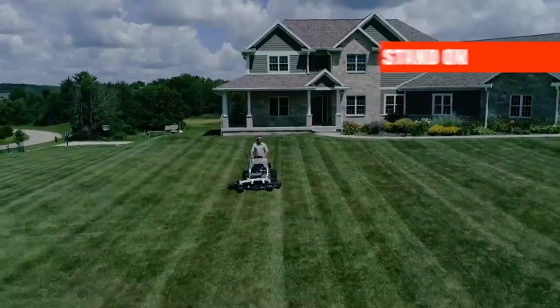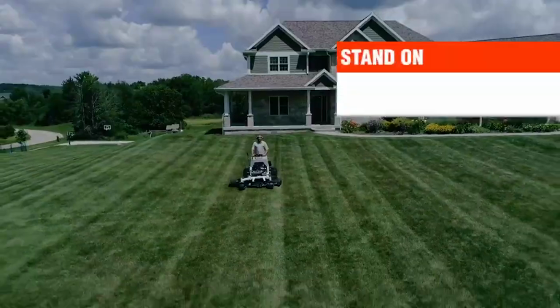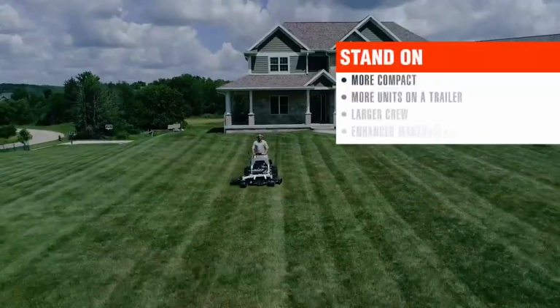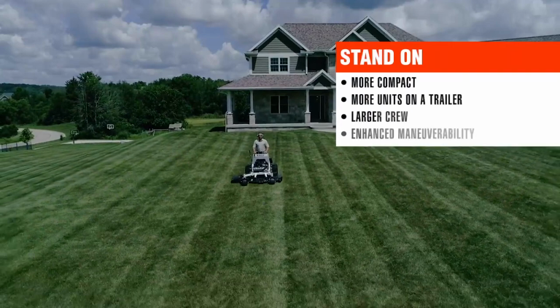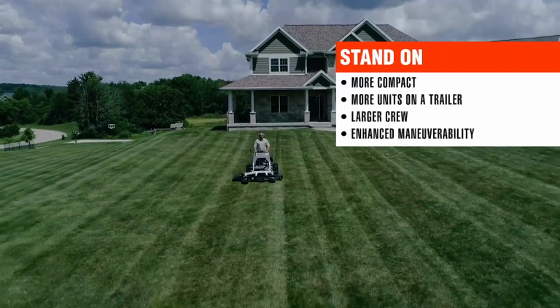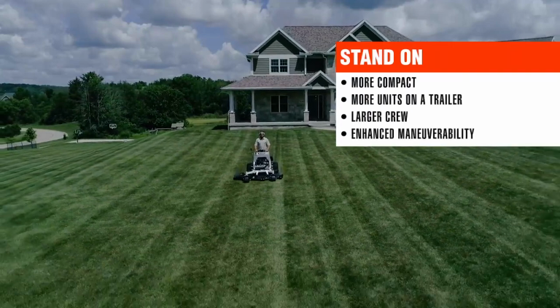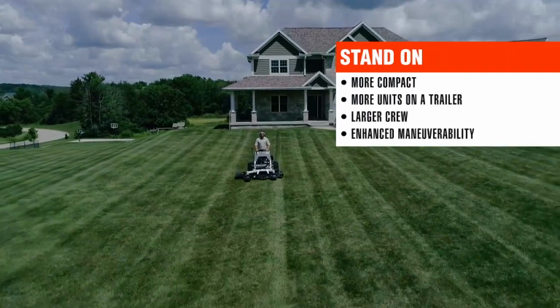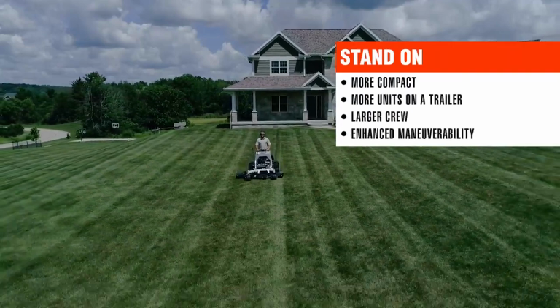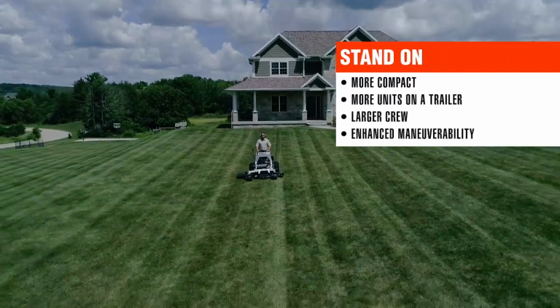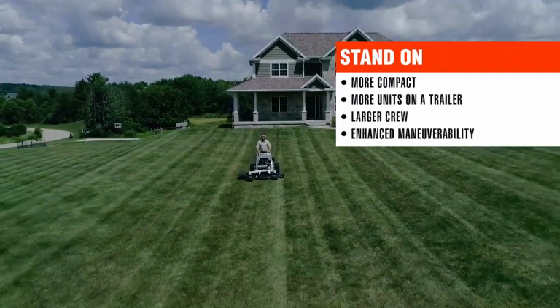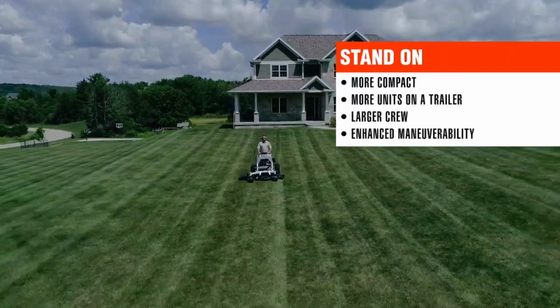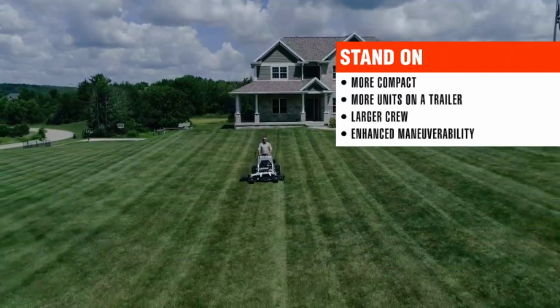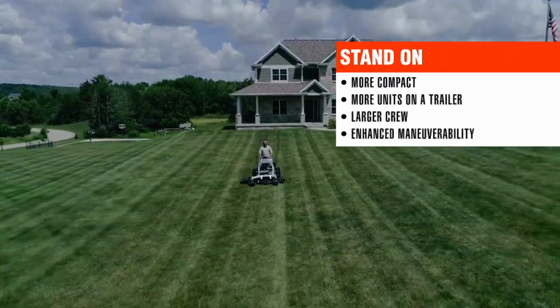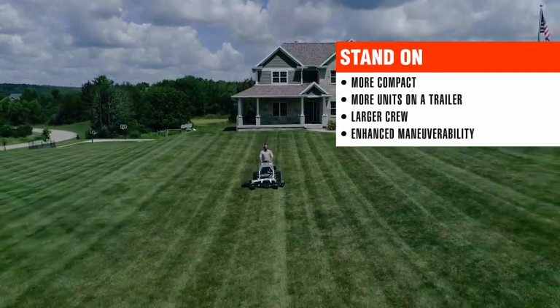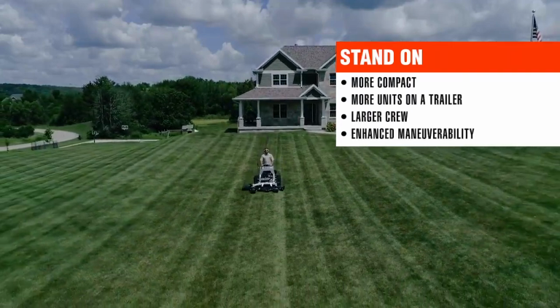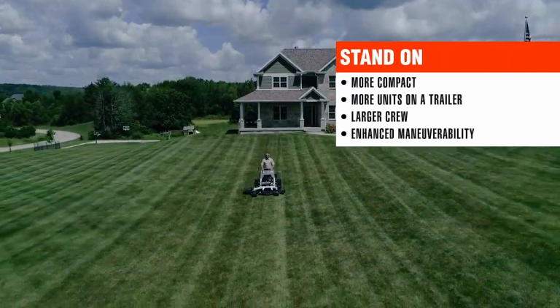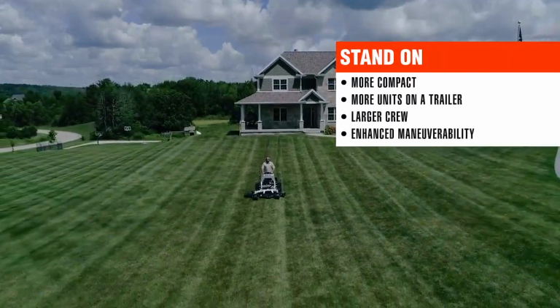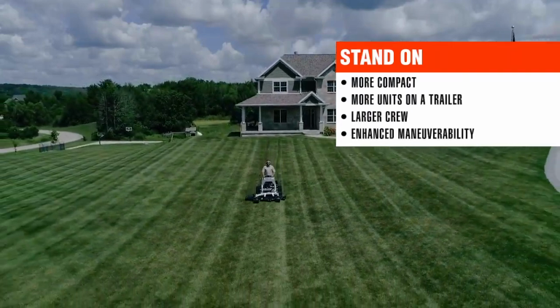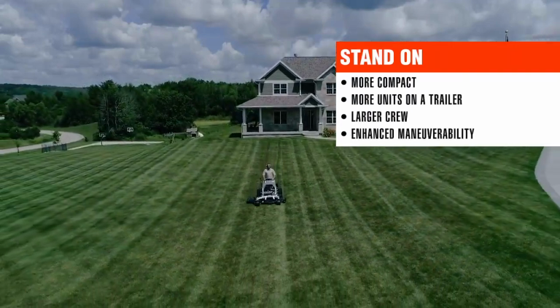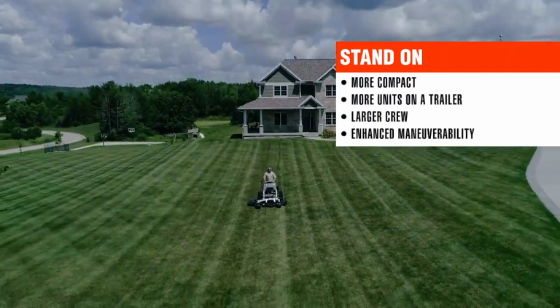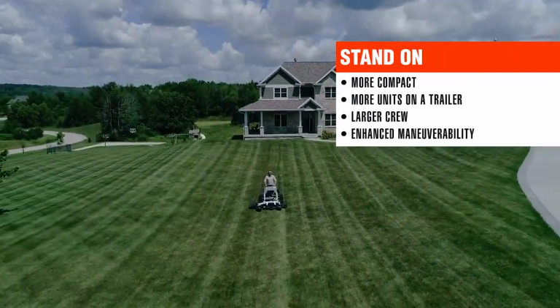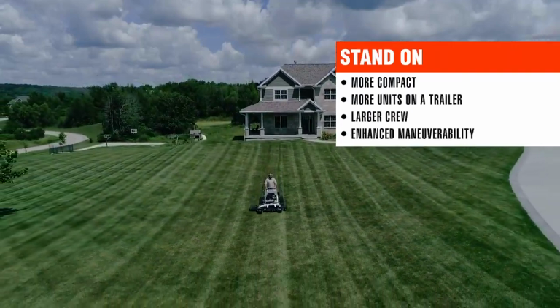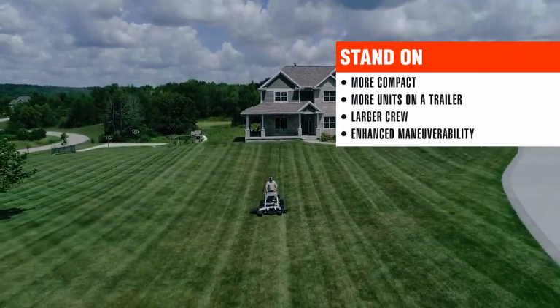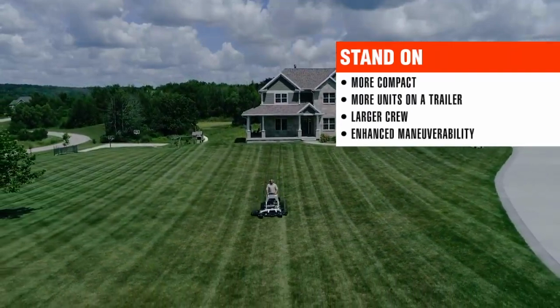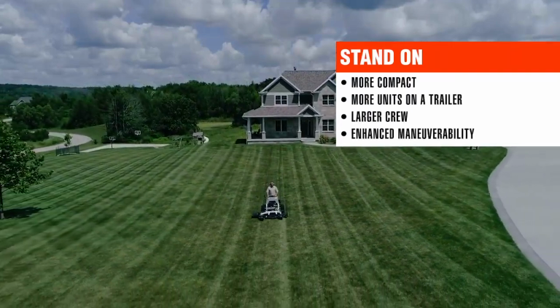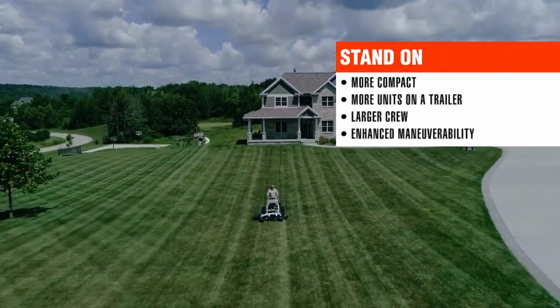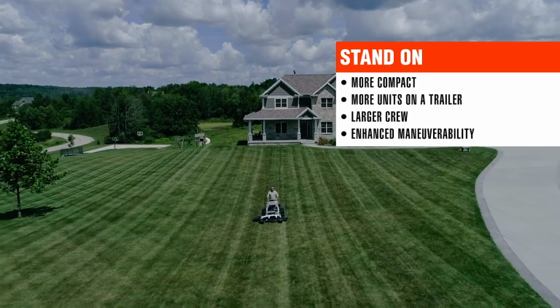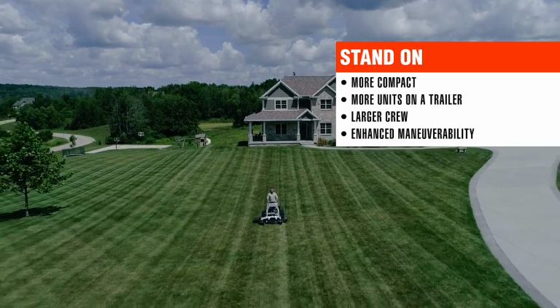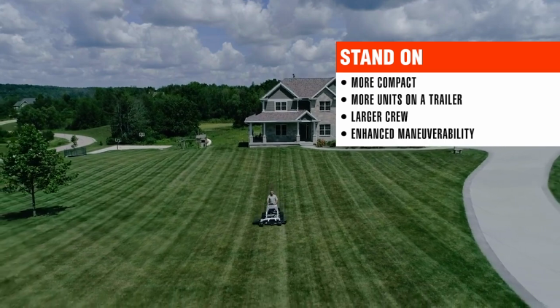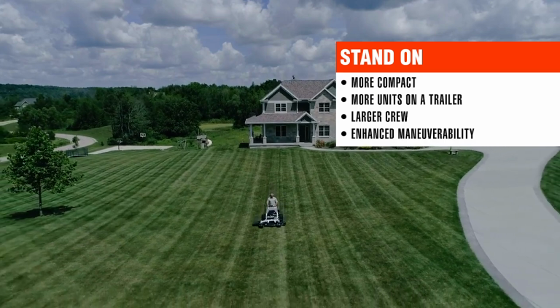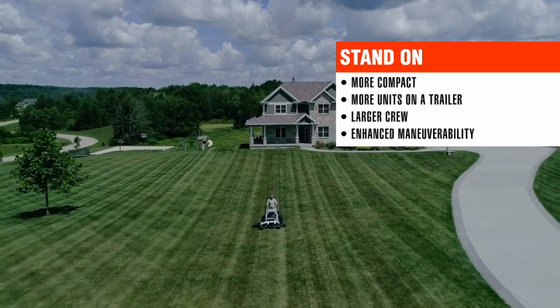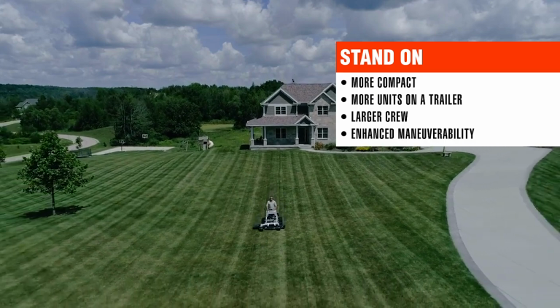From a productivity standpoint, a stand-on mower is more compact than a sit-down, allowing more units on a trailer for a larger crew.